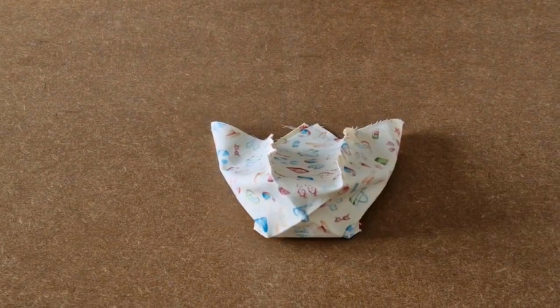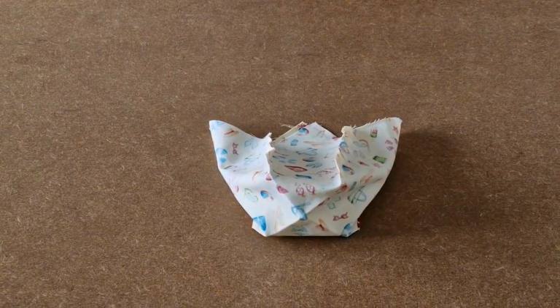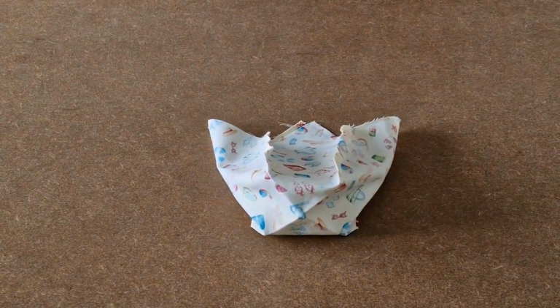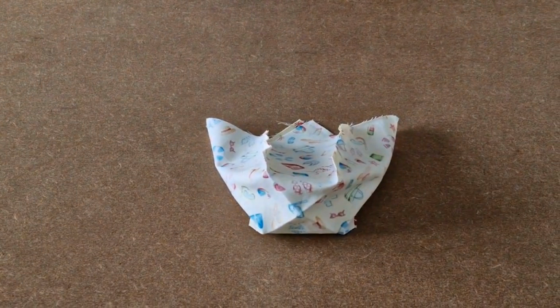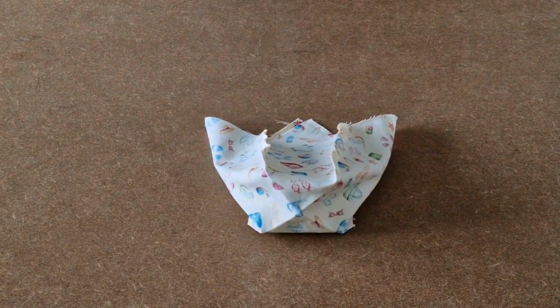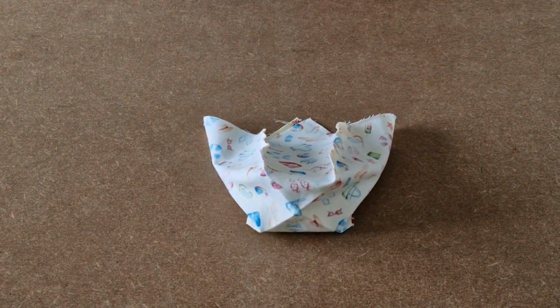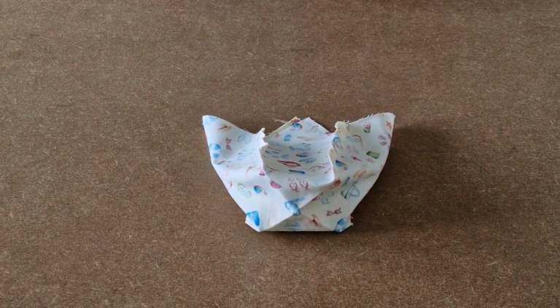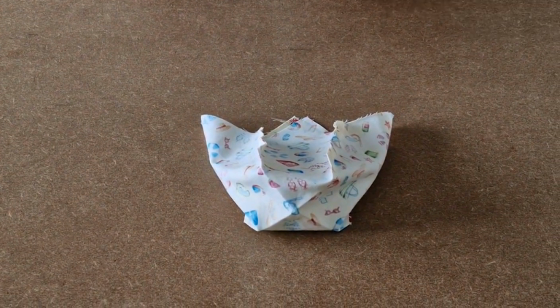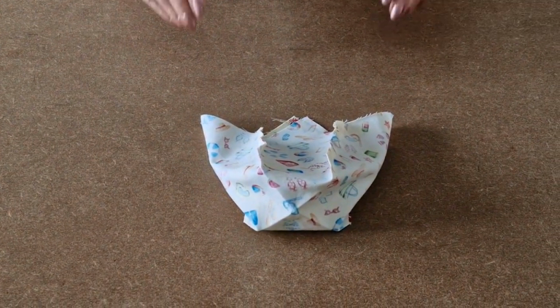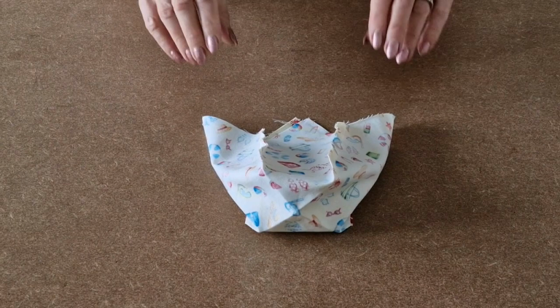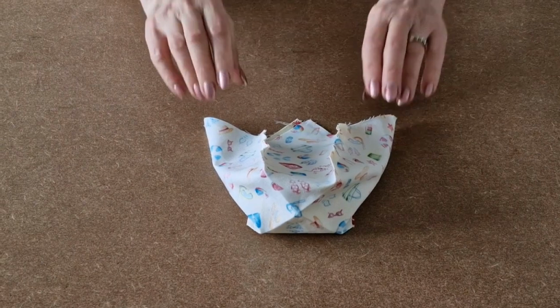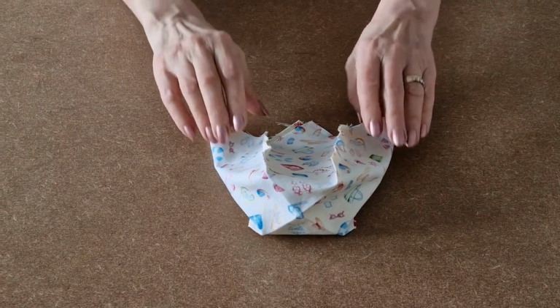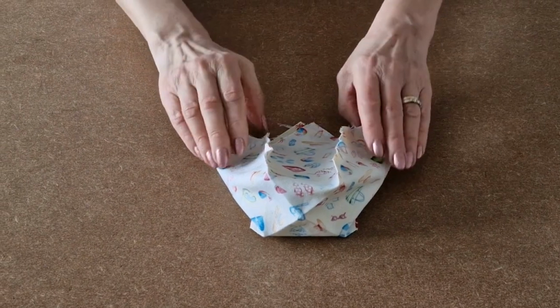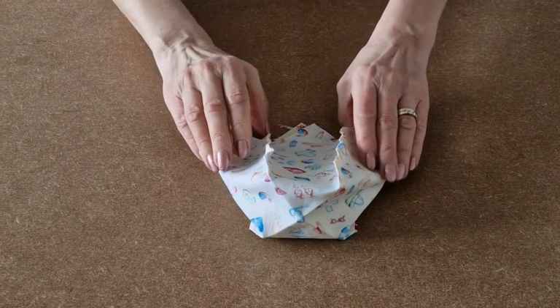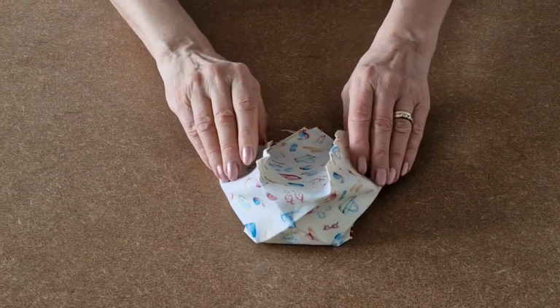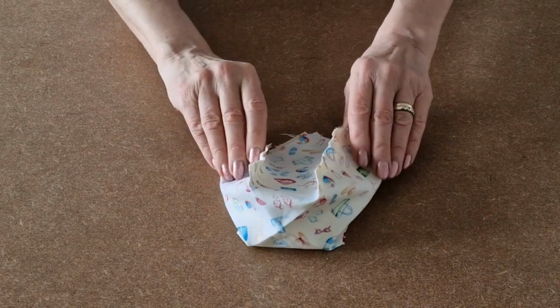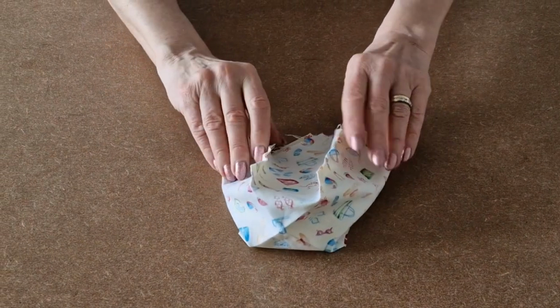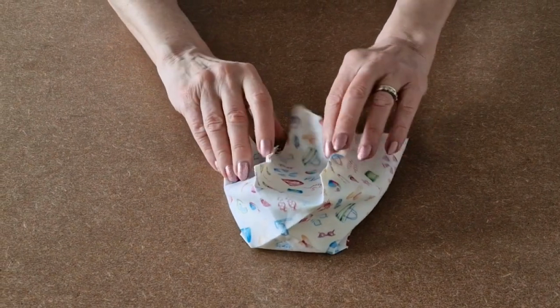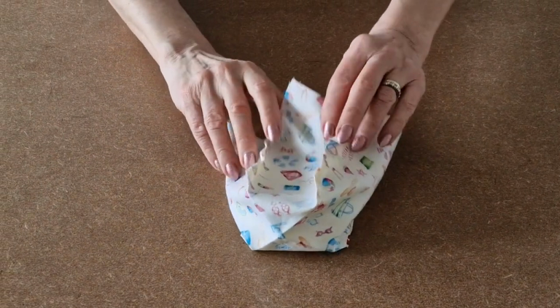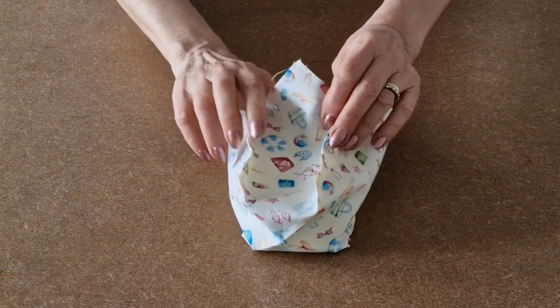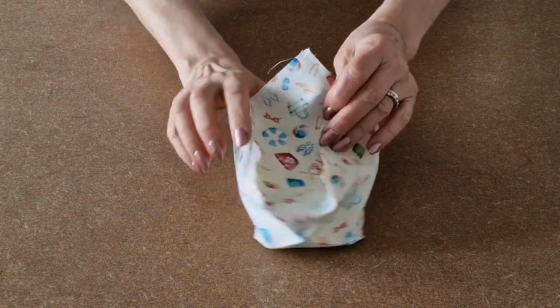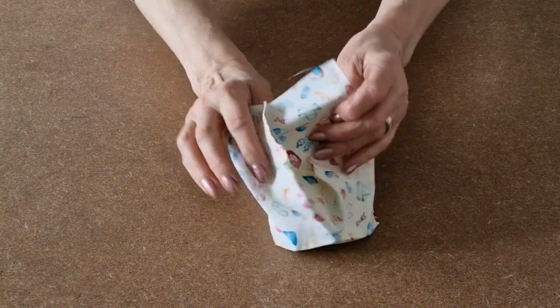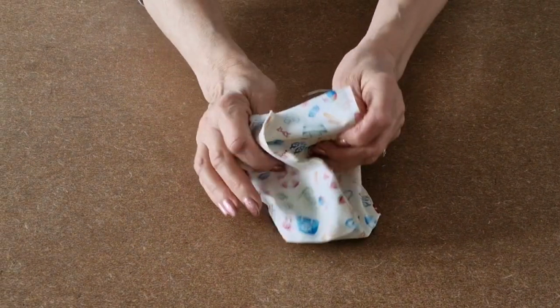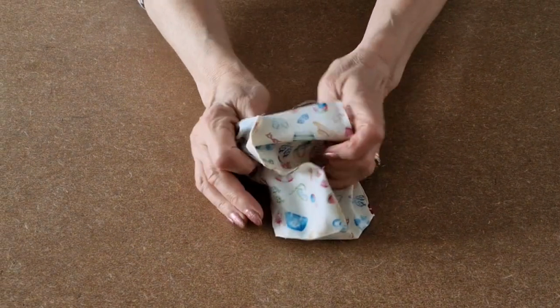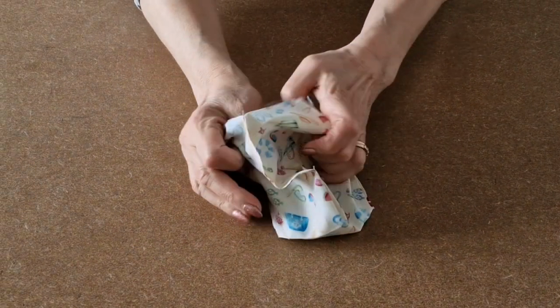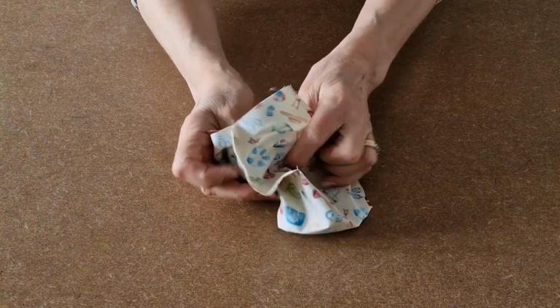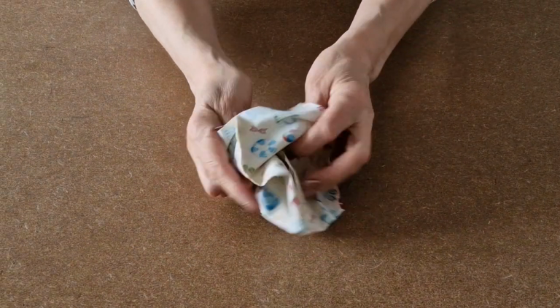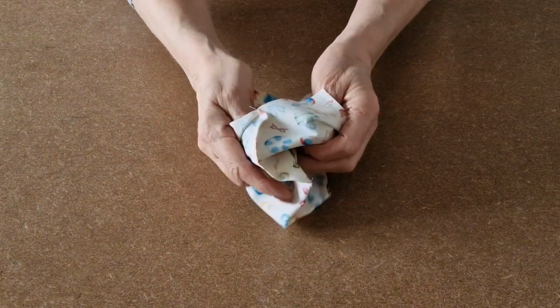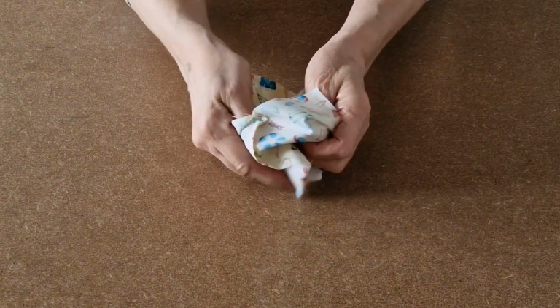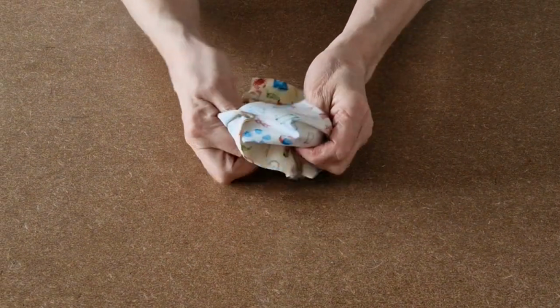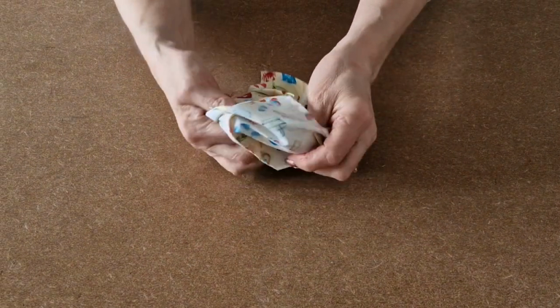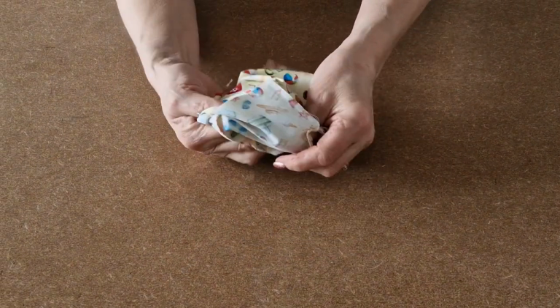I've sewn the four seams and now I'm going to turn it the right way.